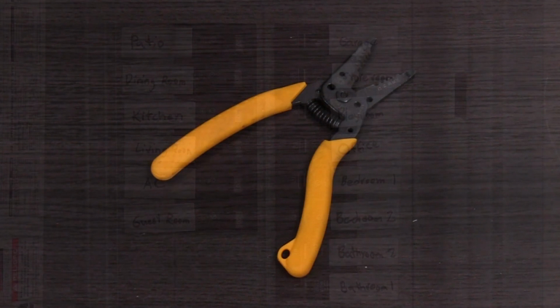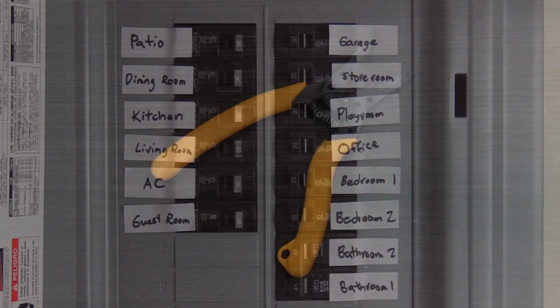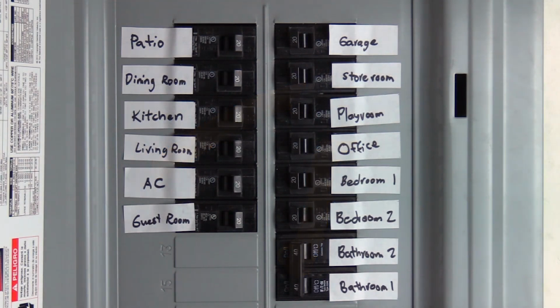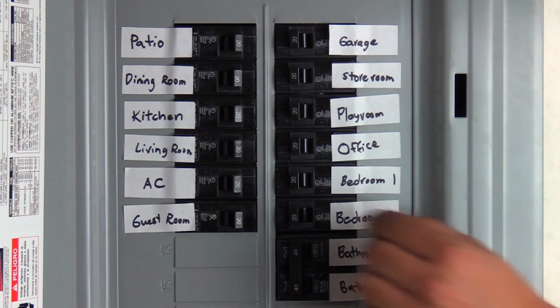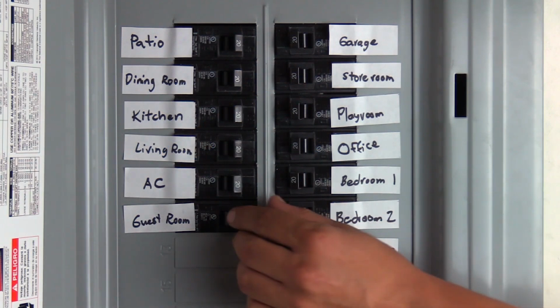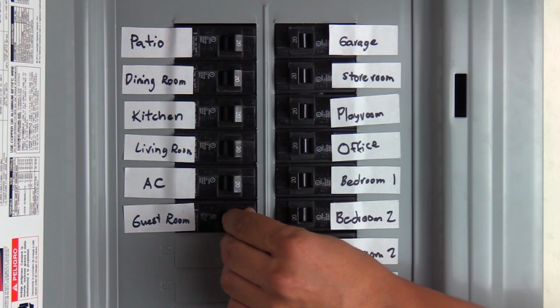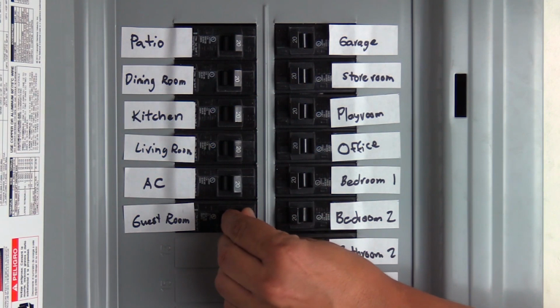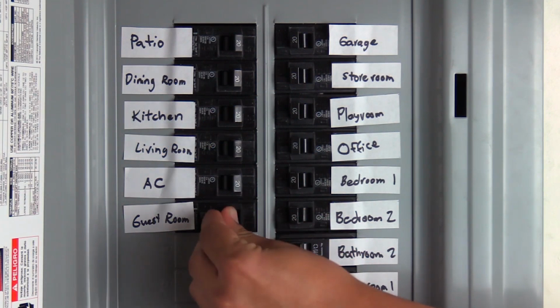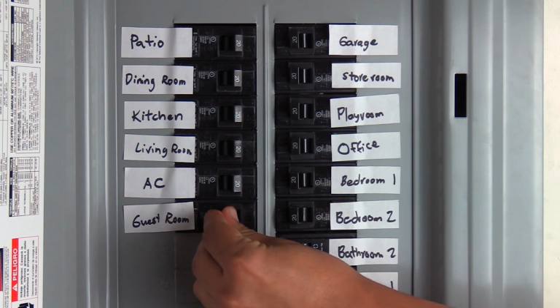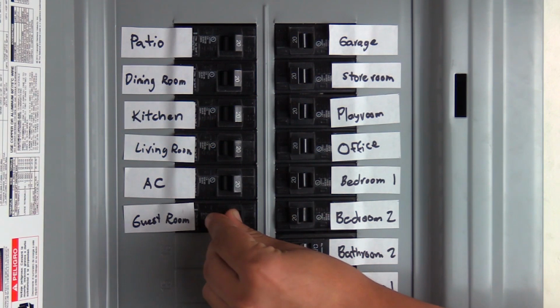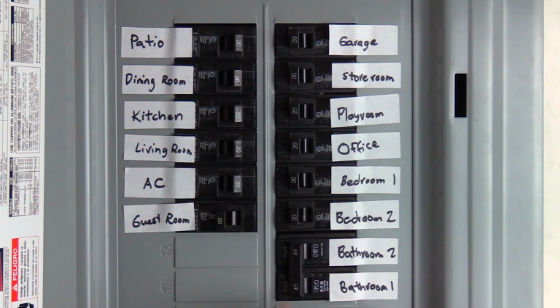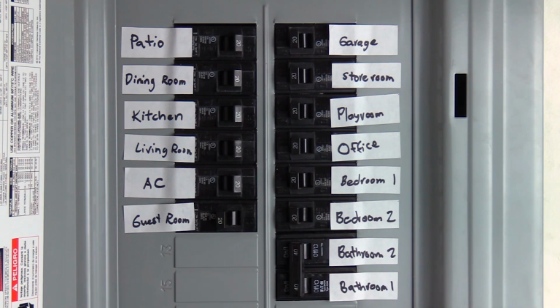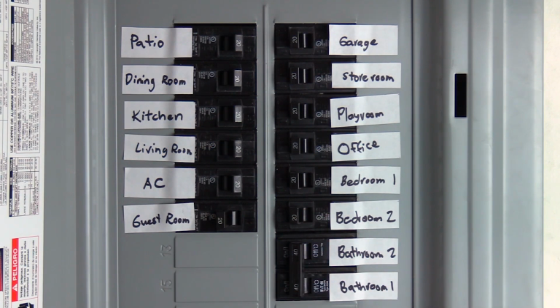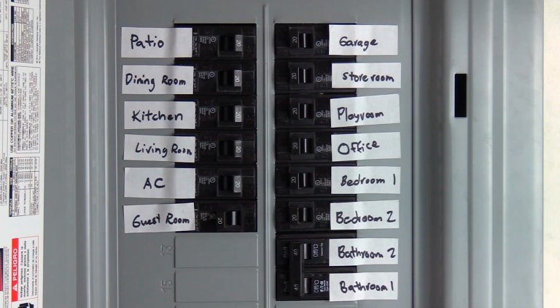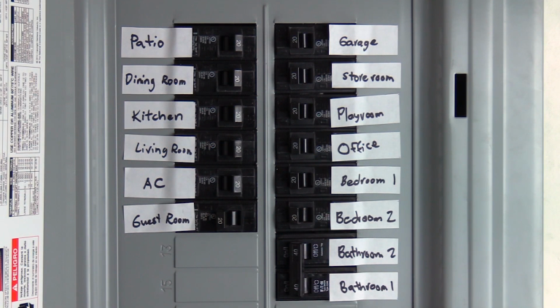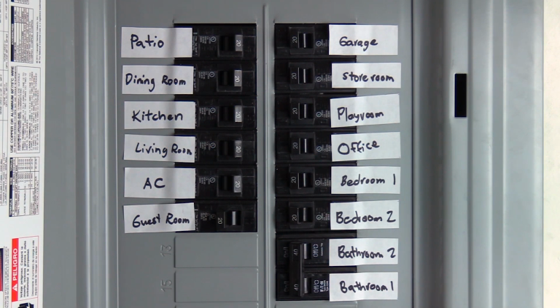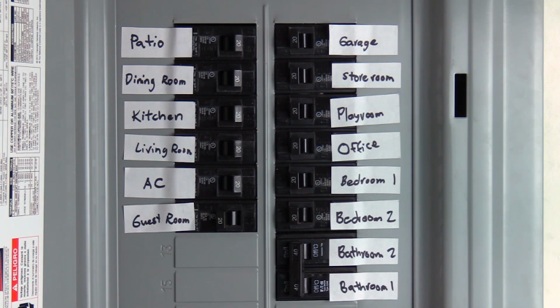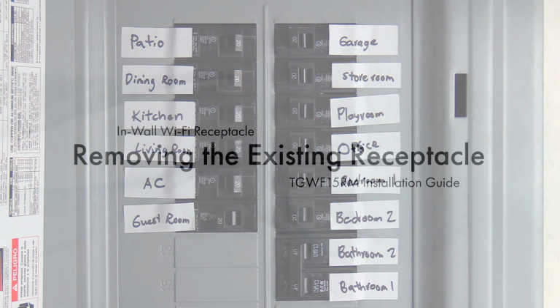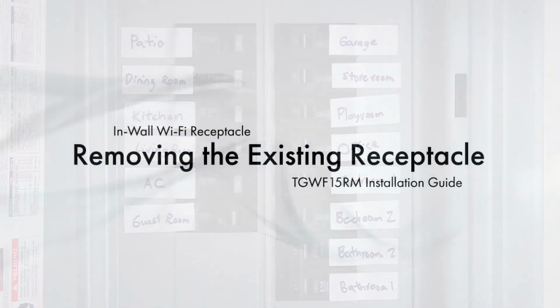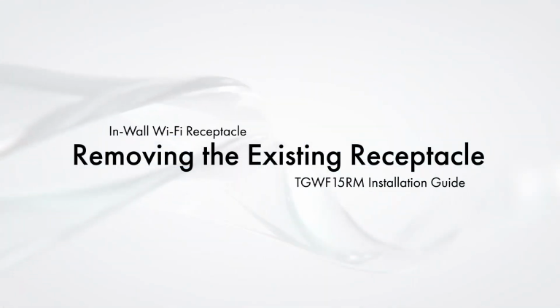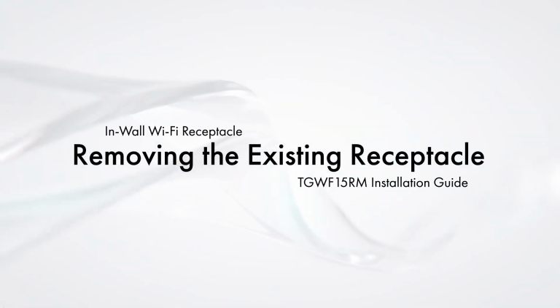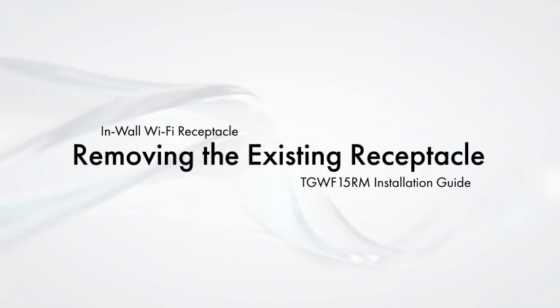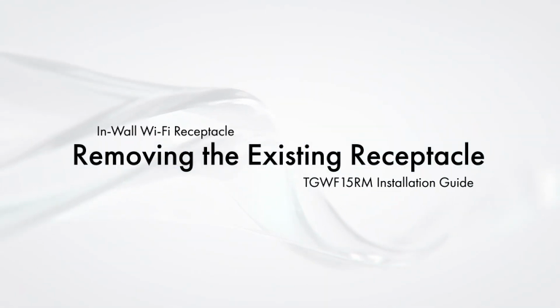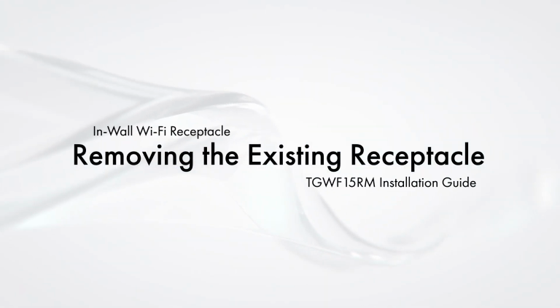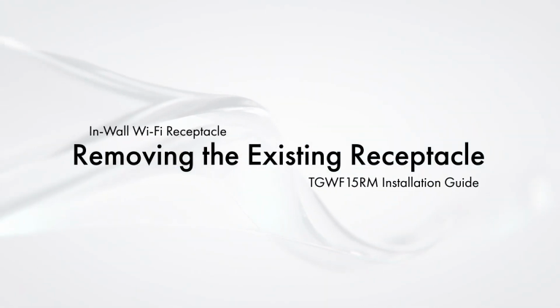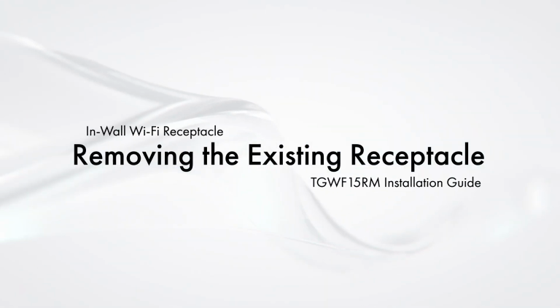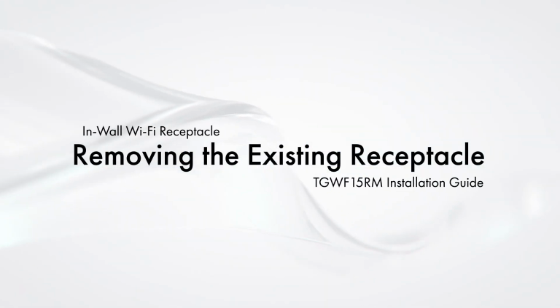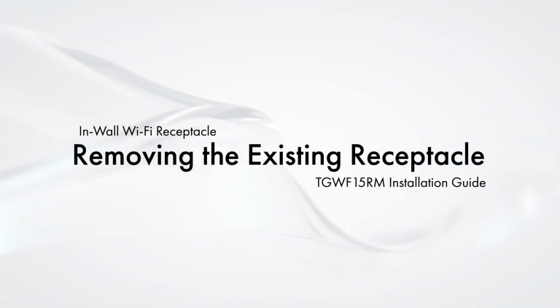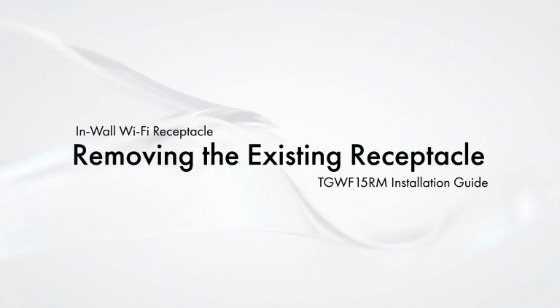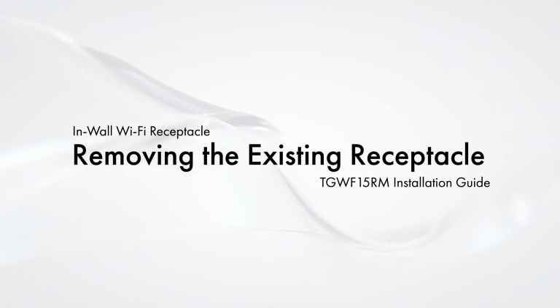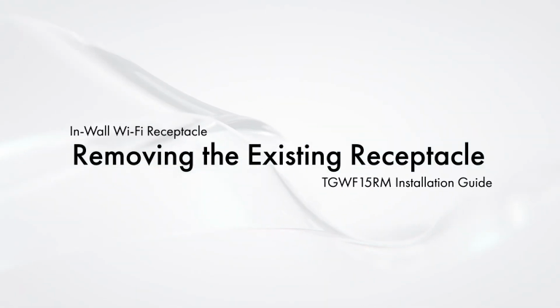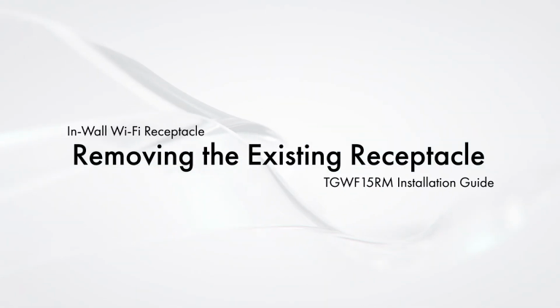Now we need to turn the power off from the circuit breaker. Follow these steps to remove the existing receptacle.